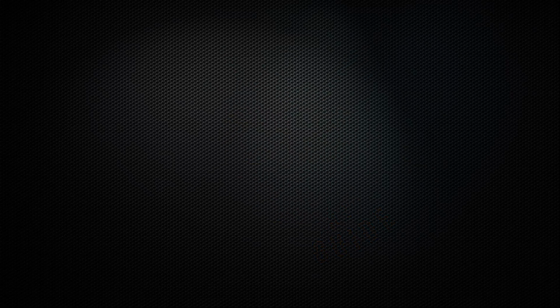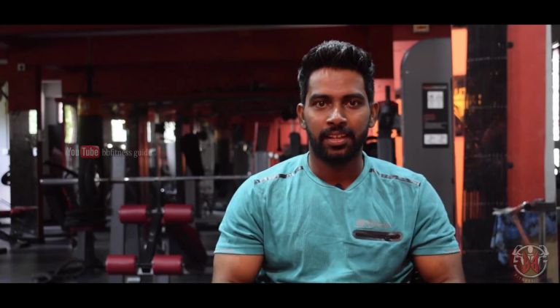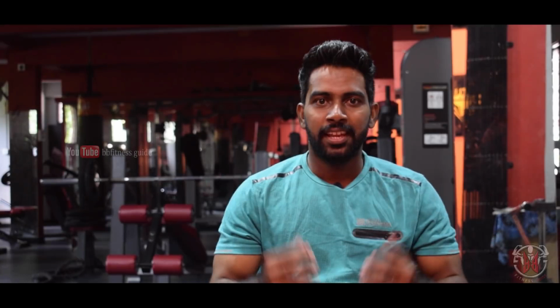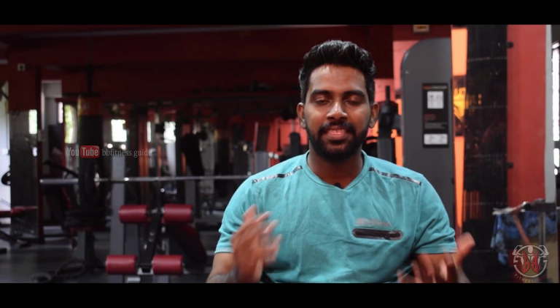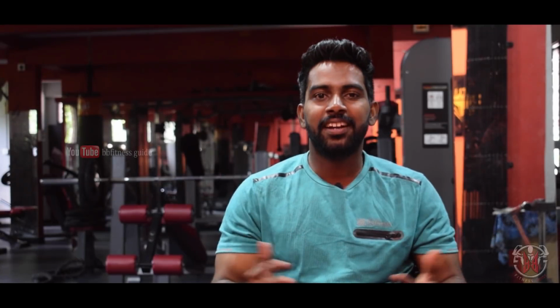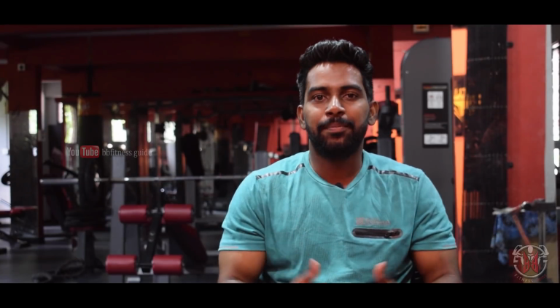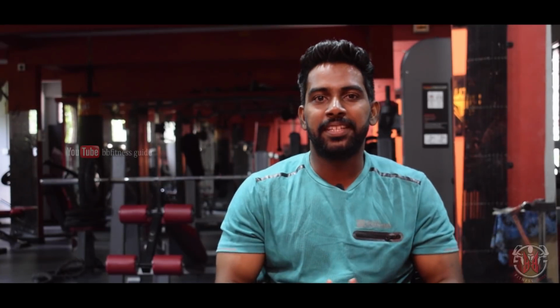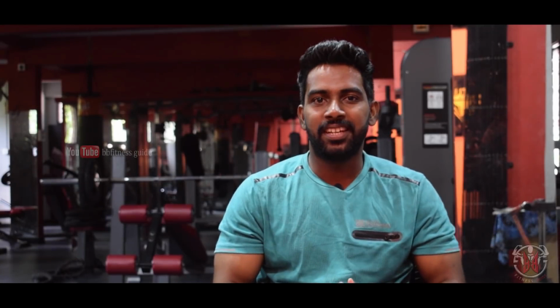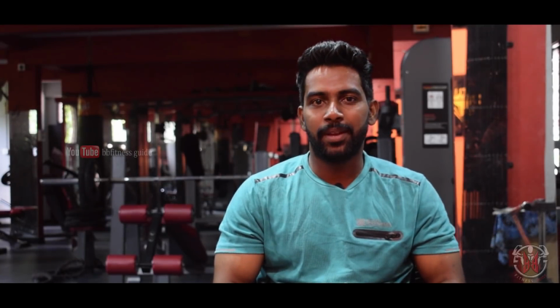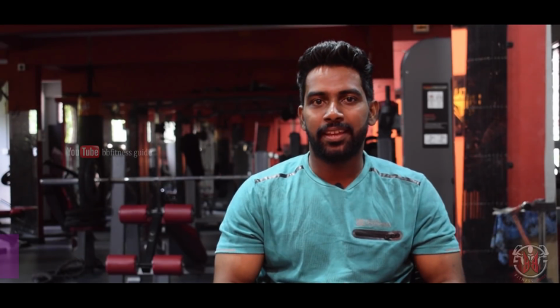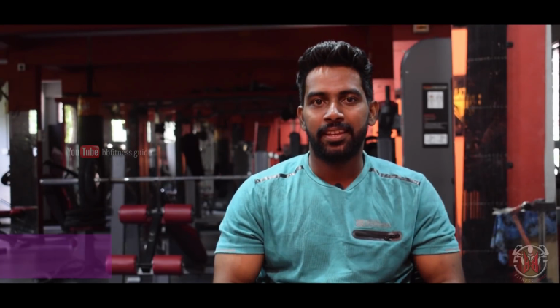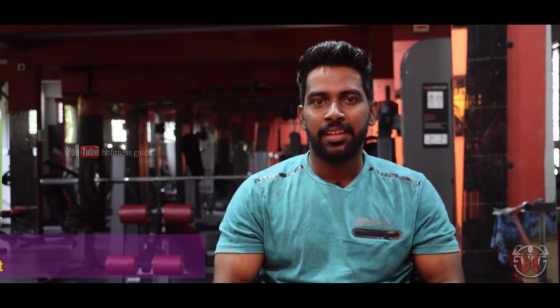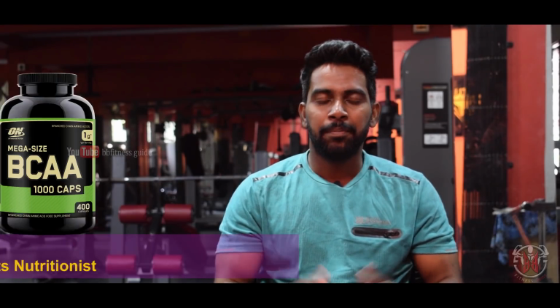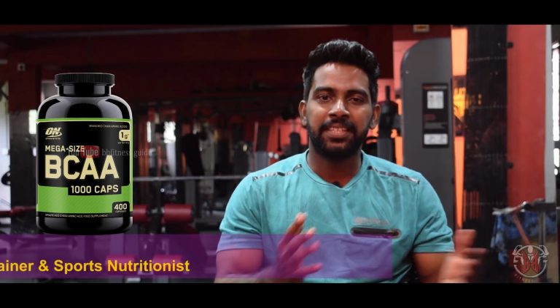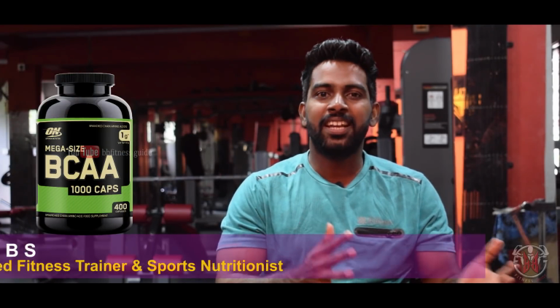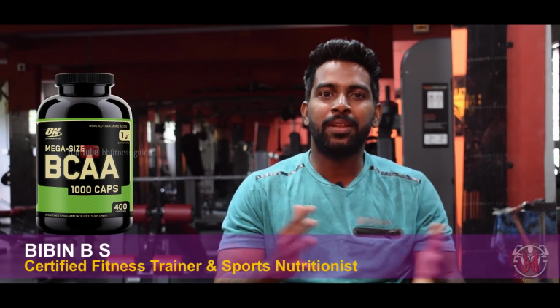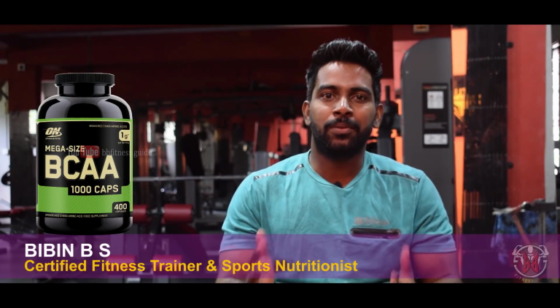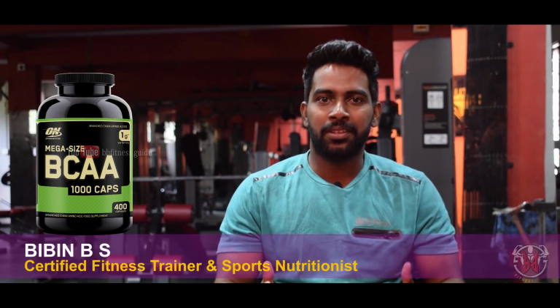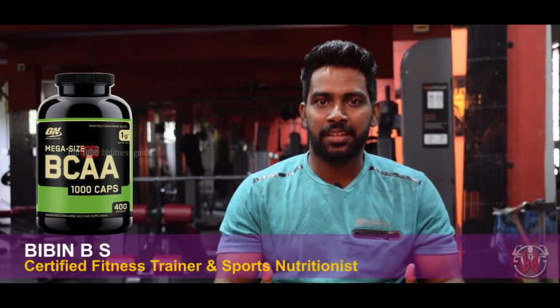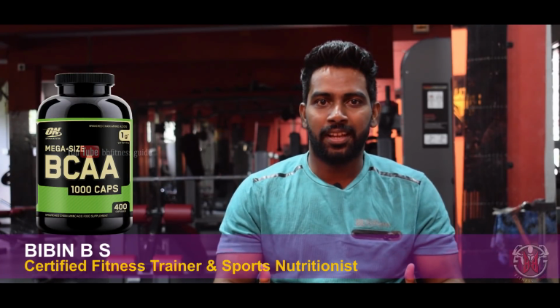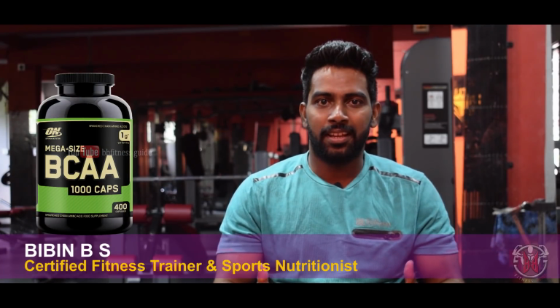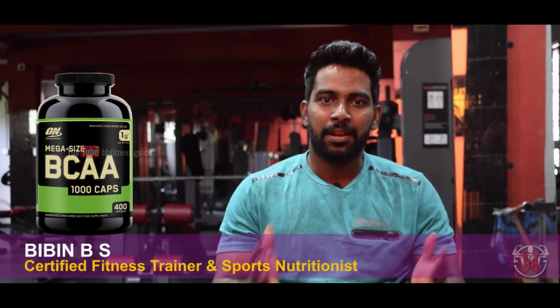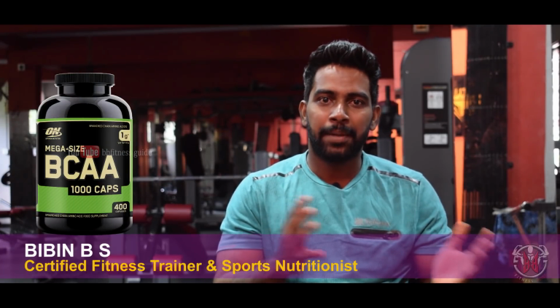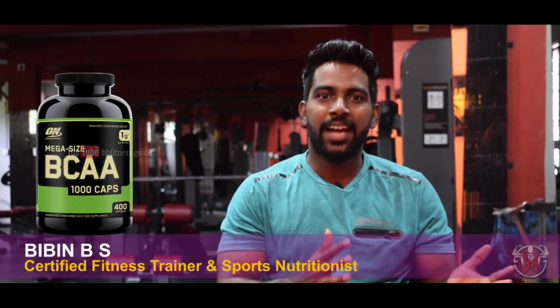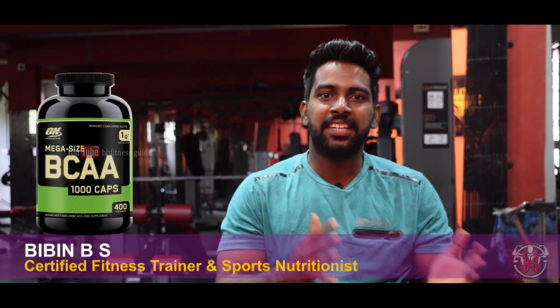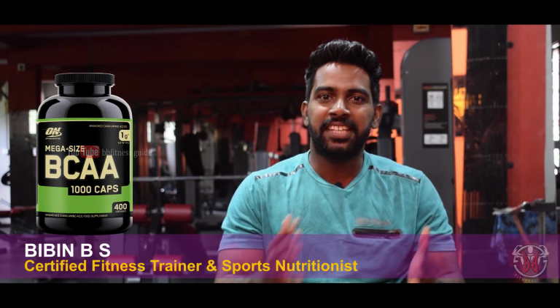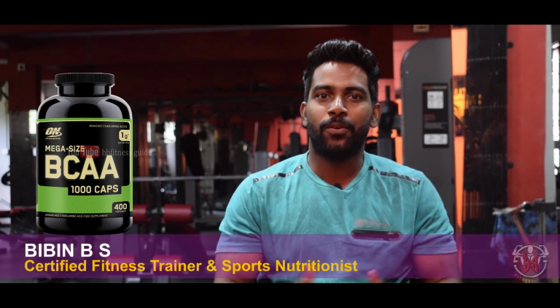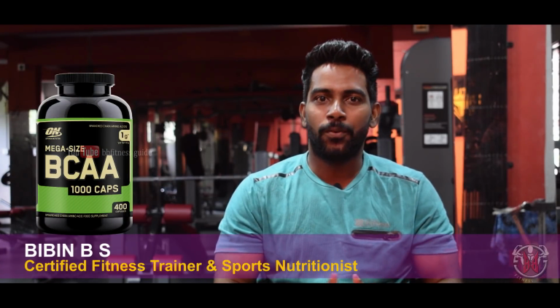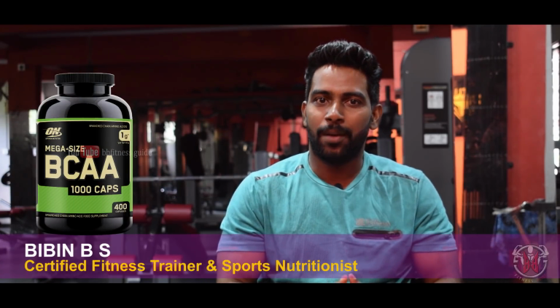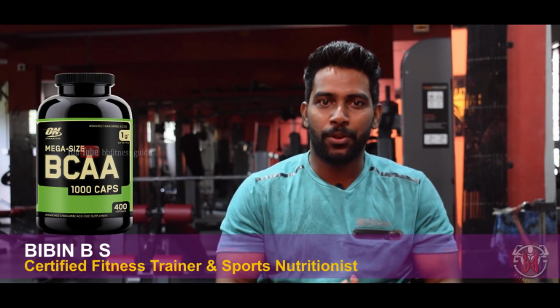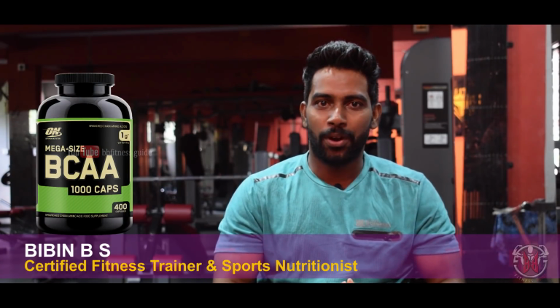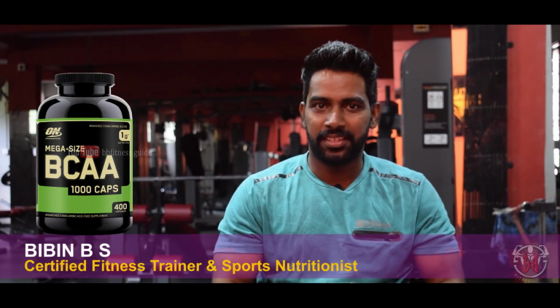What is BCAA? BCAA stands for branched-chain amino acids.